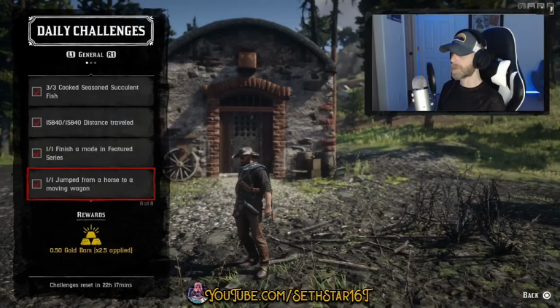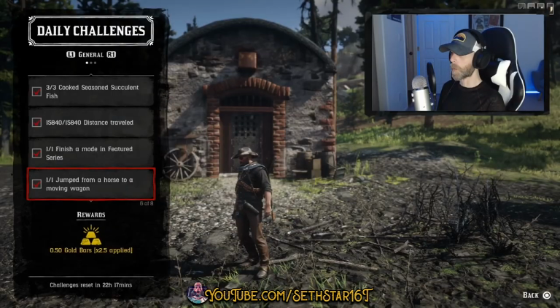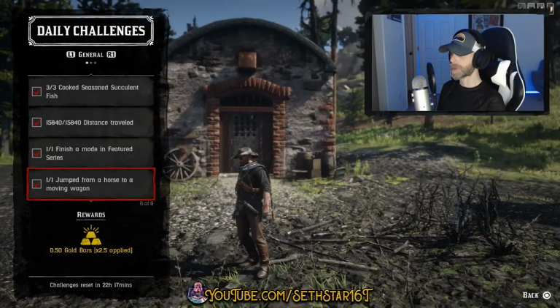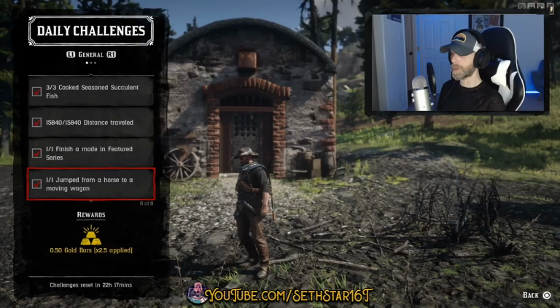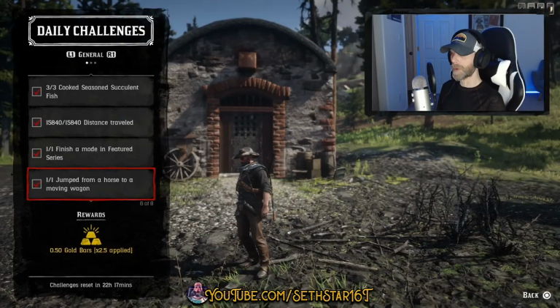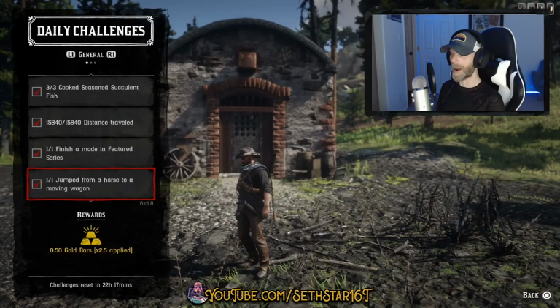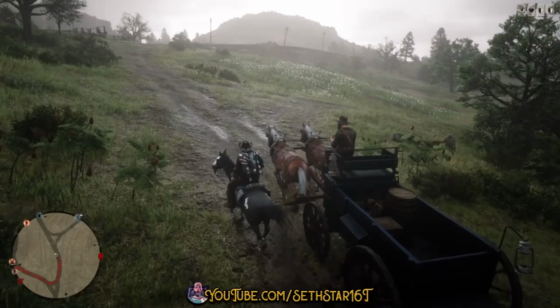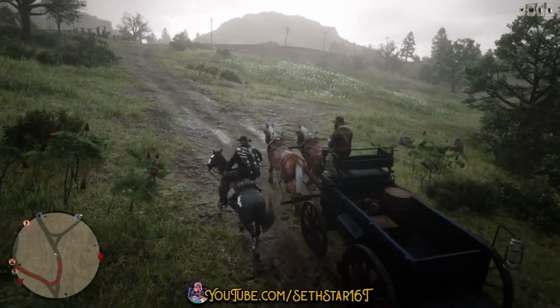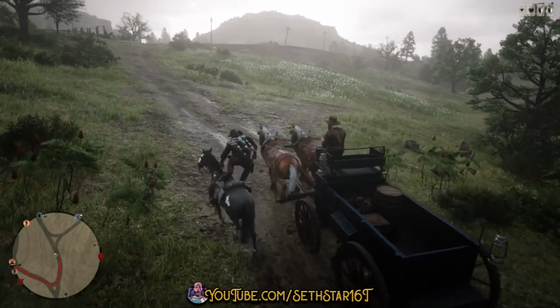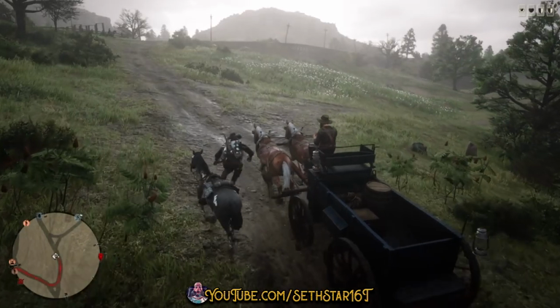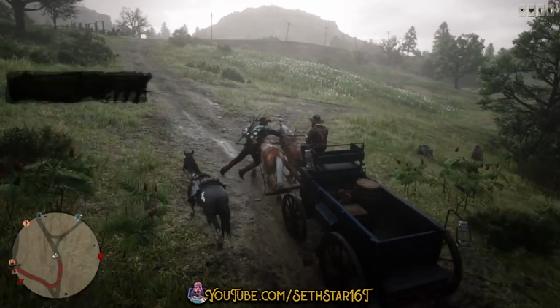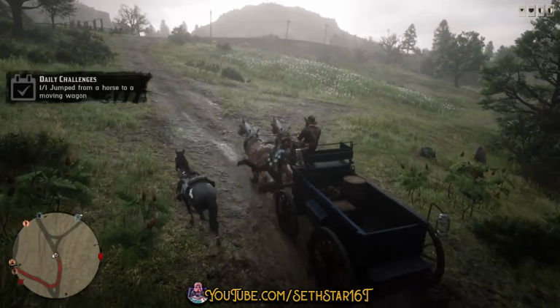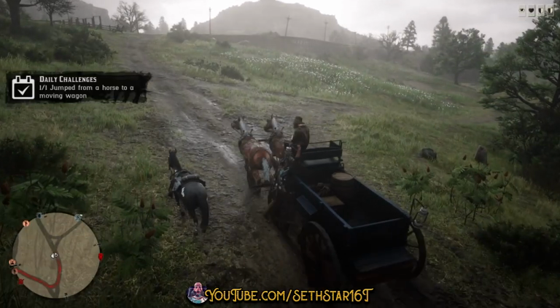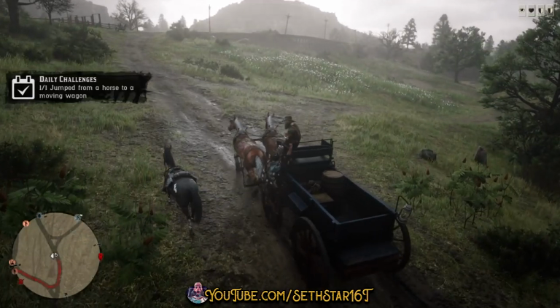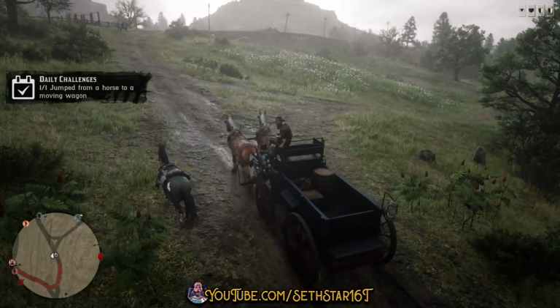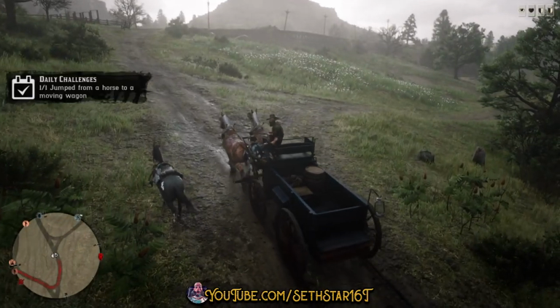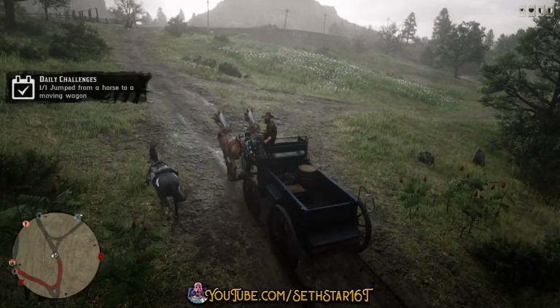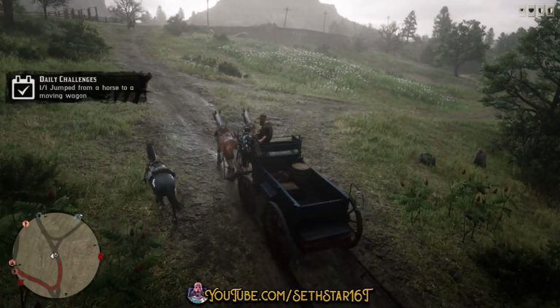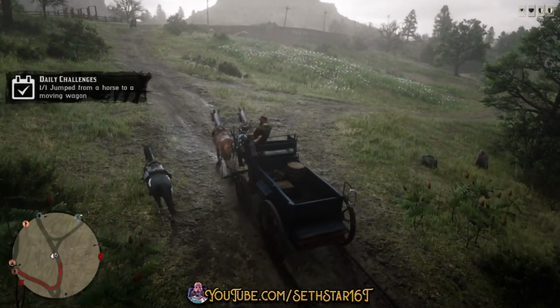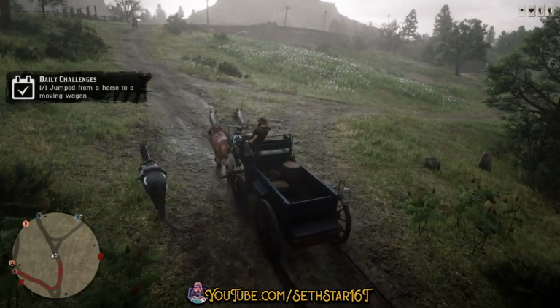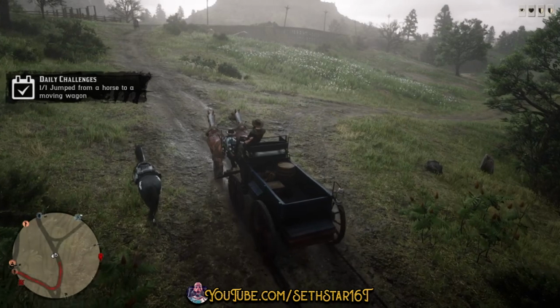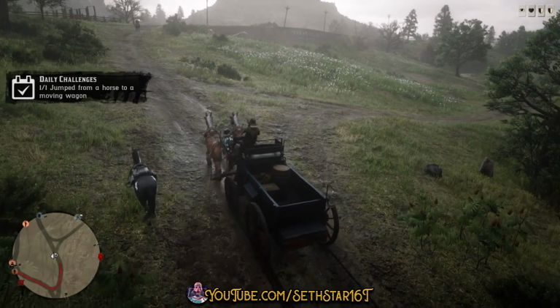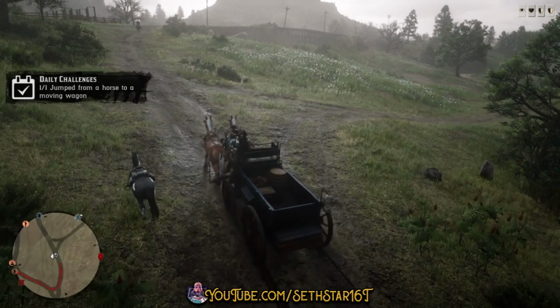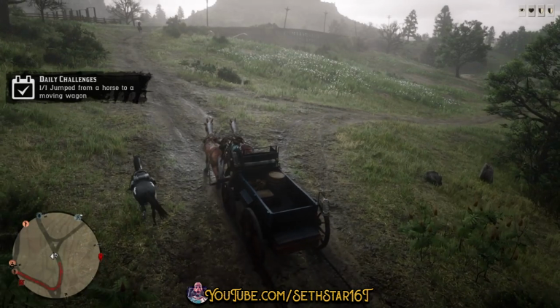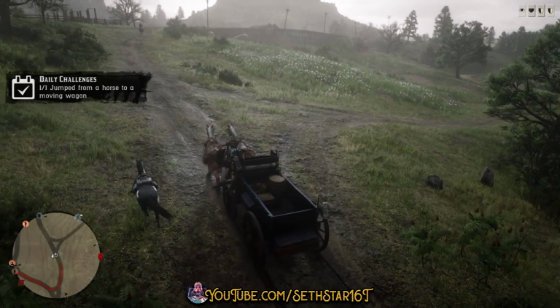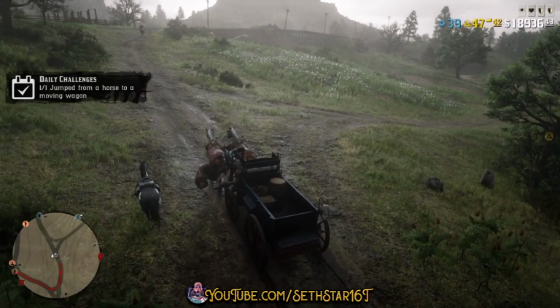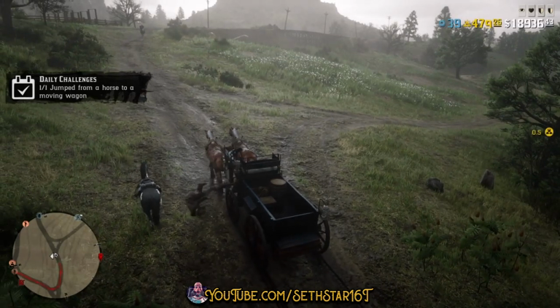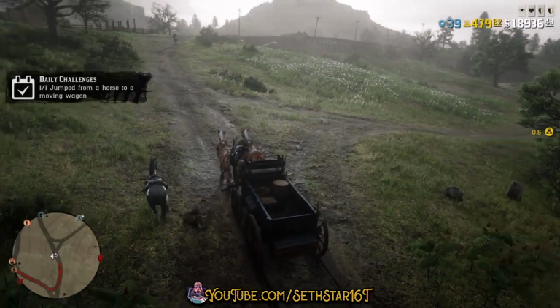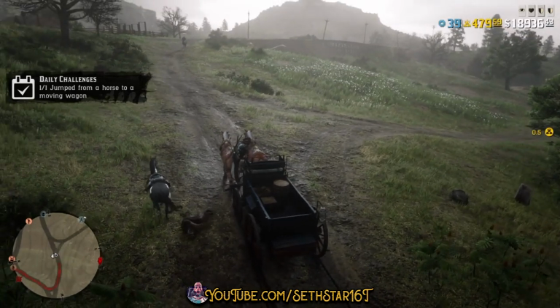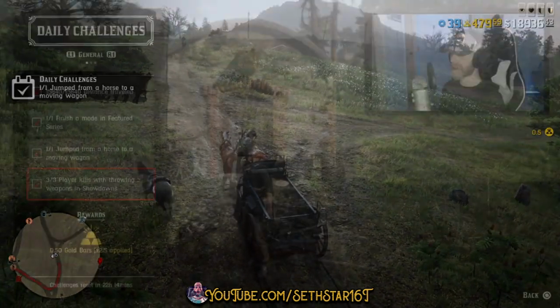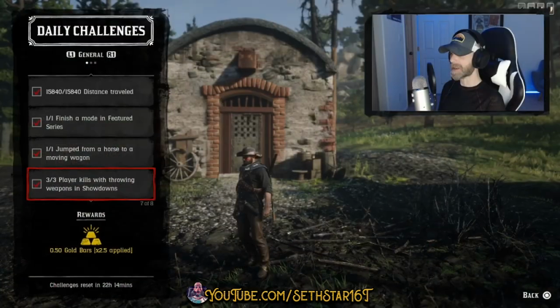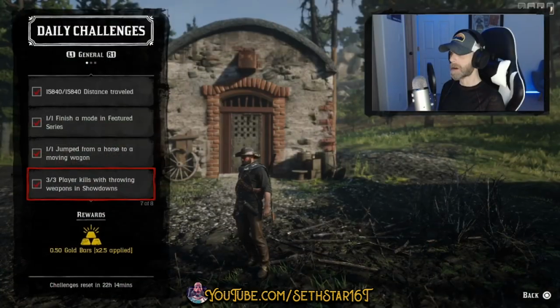Number 5: Jumped from a horse to a moving wagon. Pull up alongside a wagon and get the prompt when it presents itself in the lower right-hand corner of your screen.